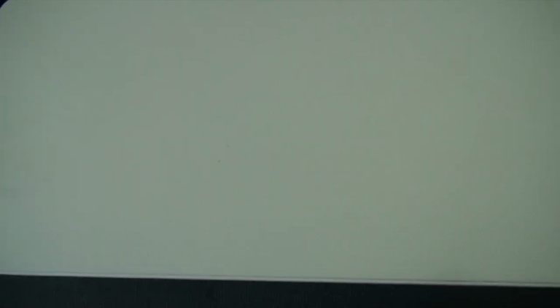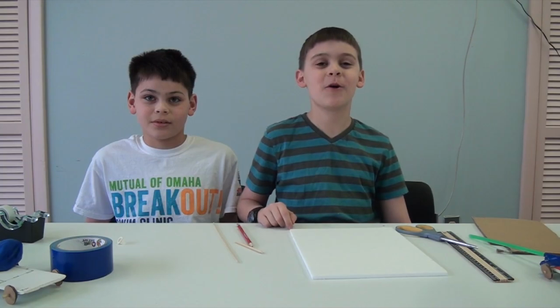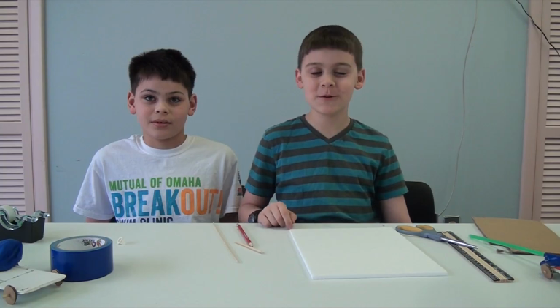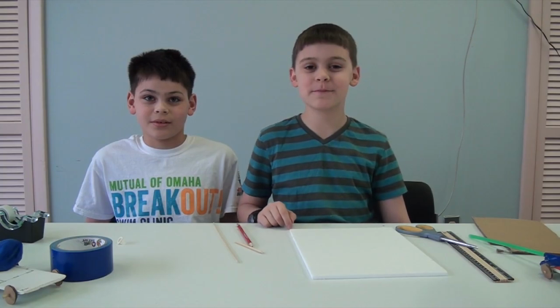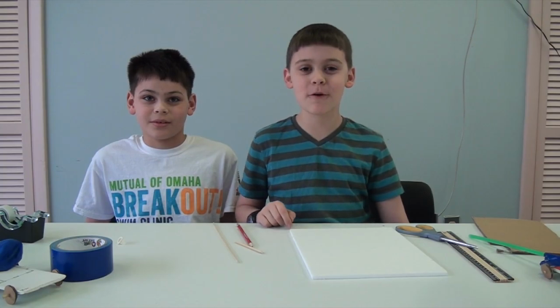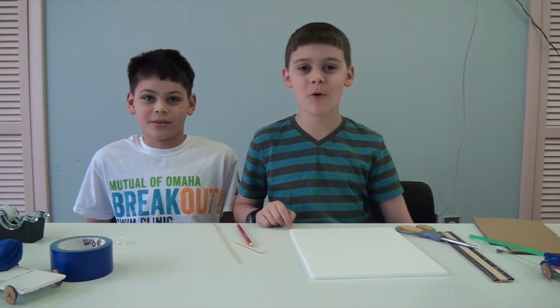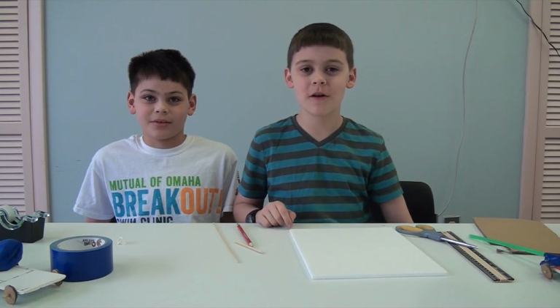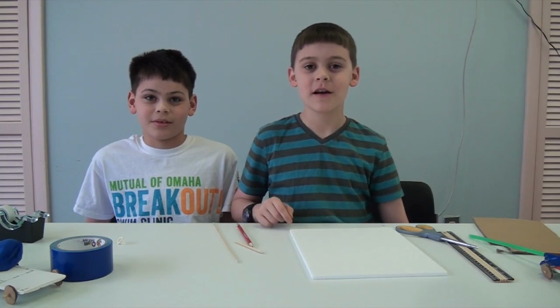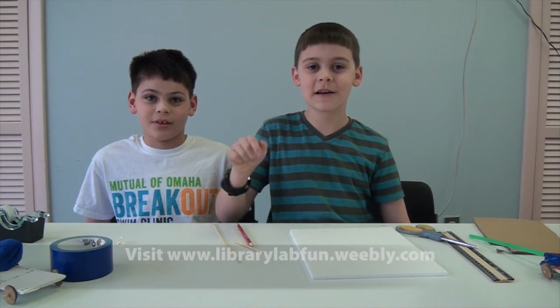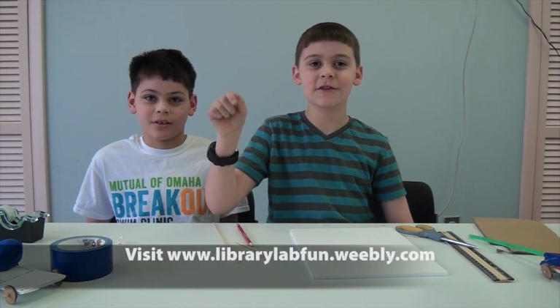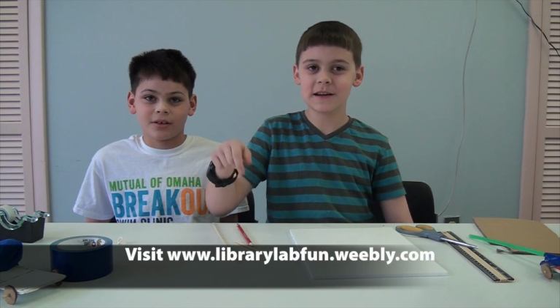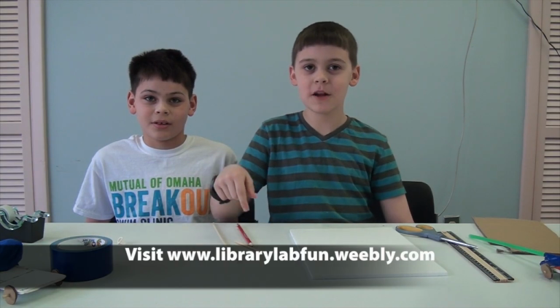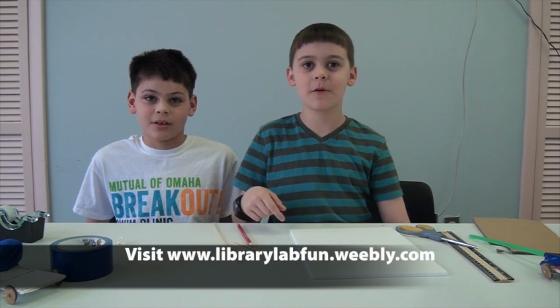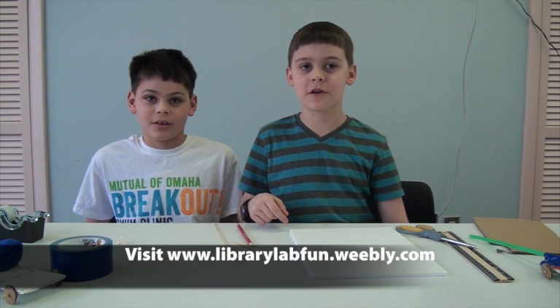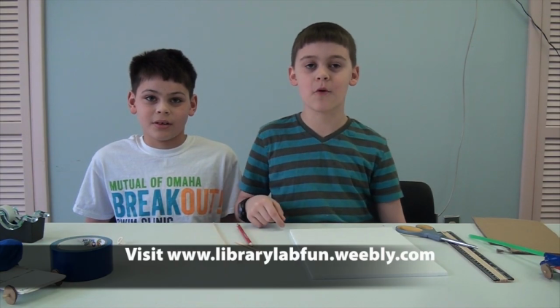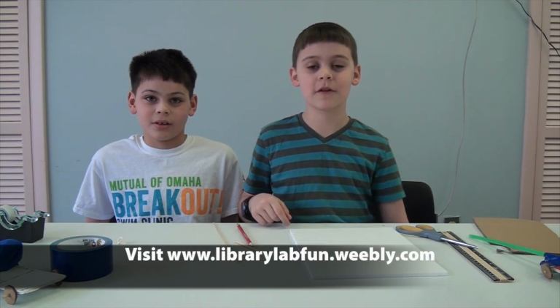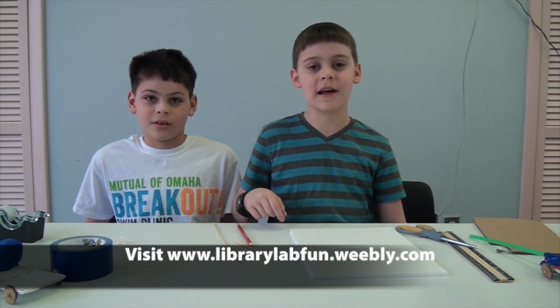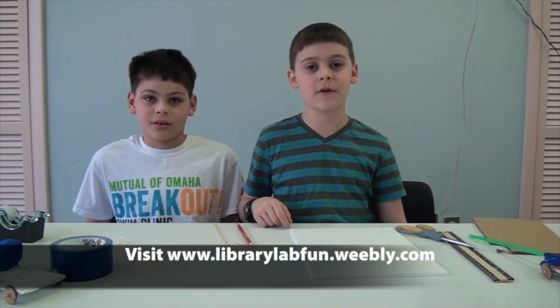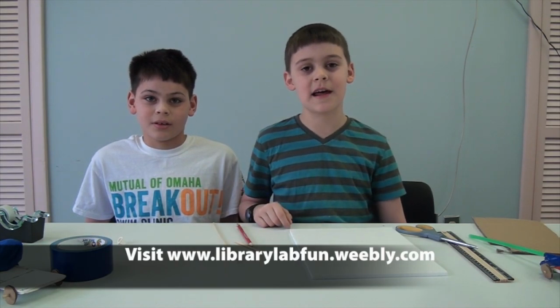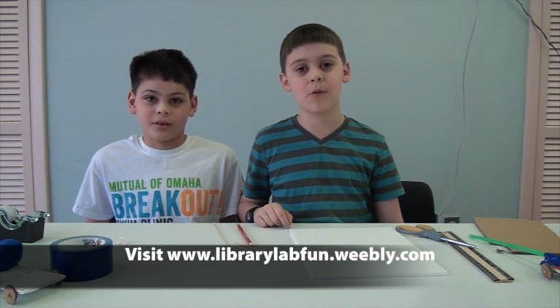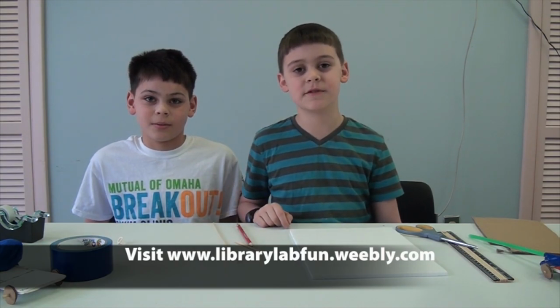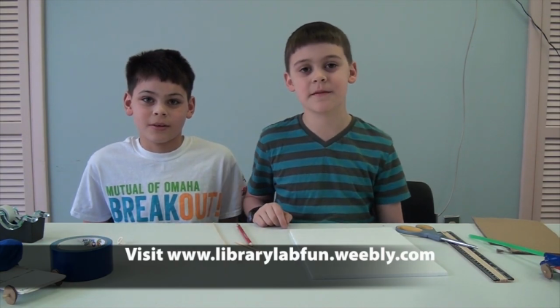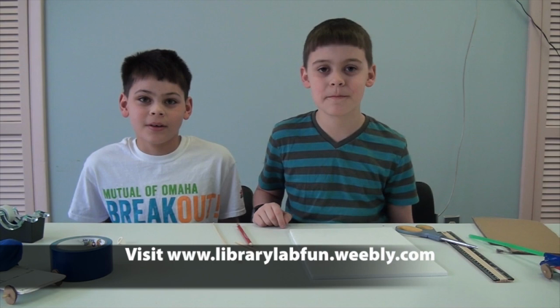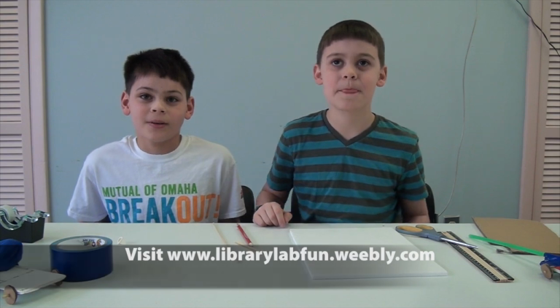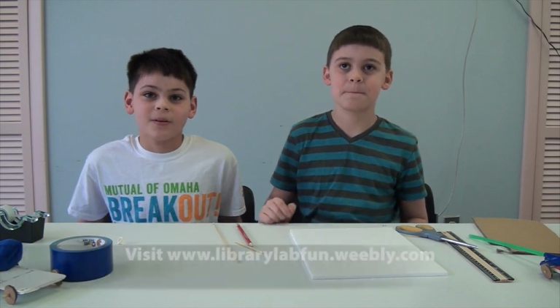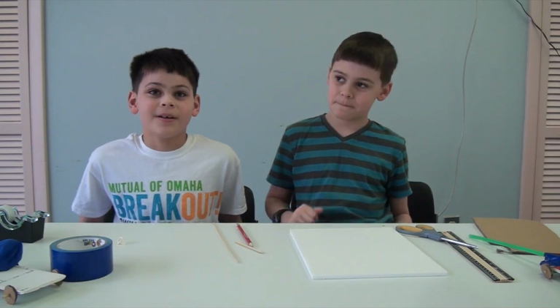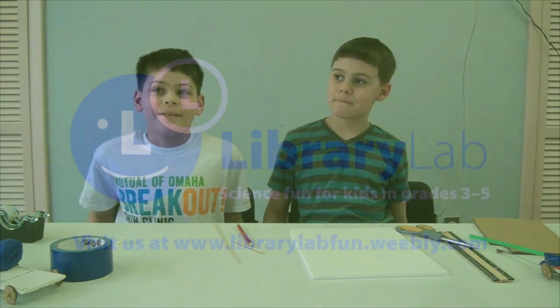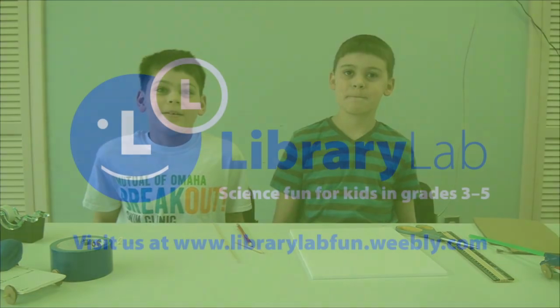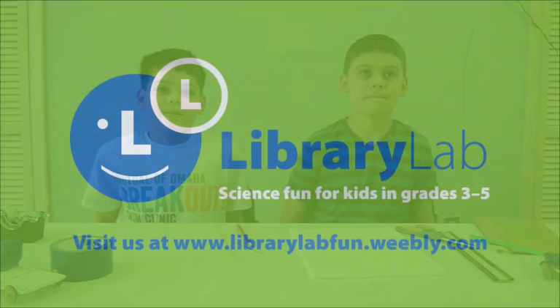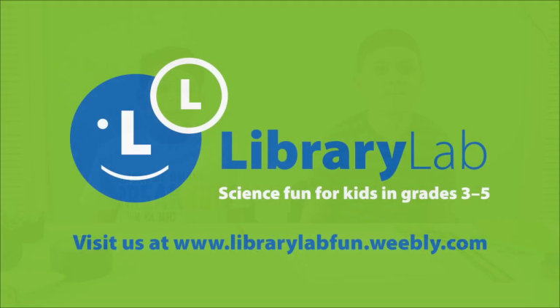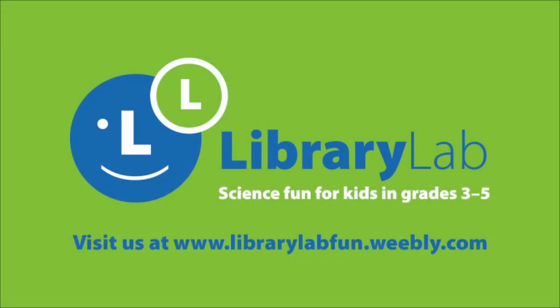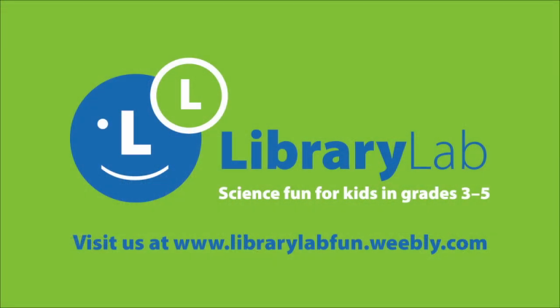Want to explore more? Click on the link below and learn more on the Library Lab website. Thank you.